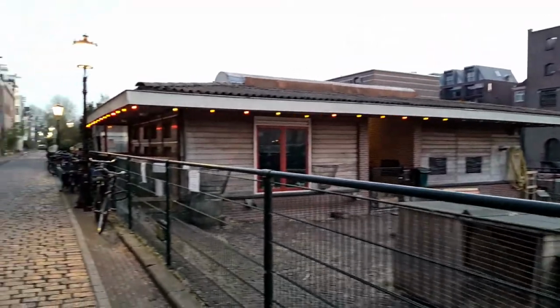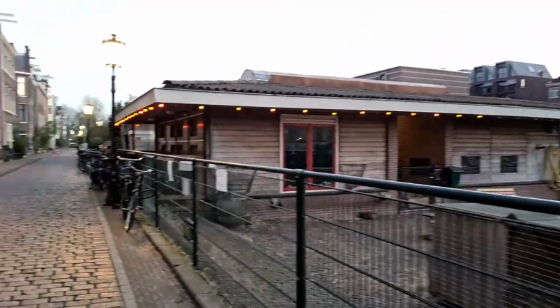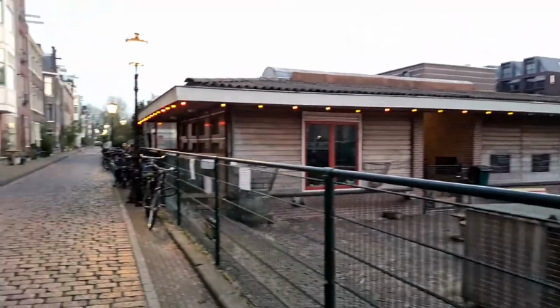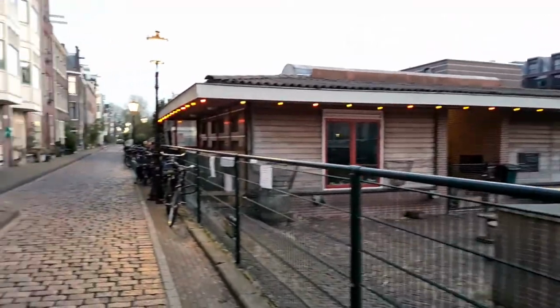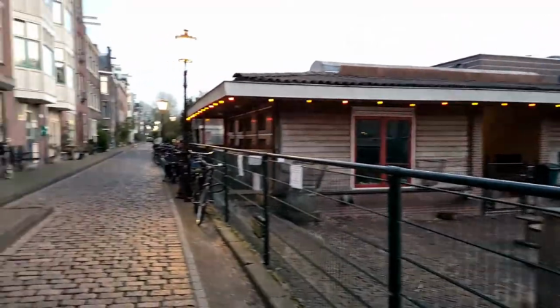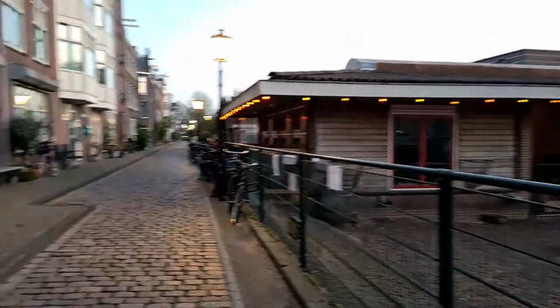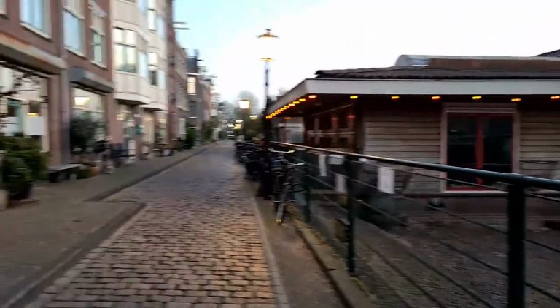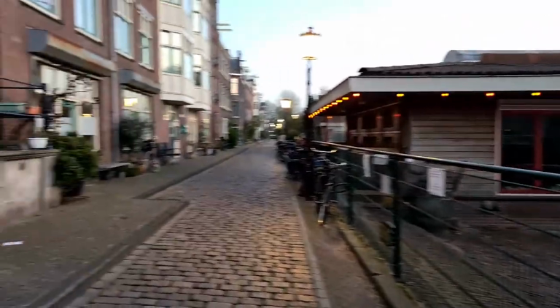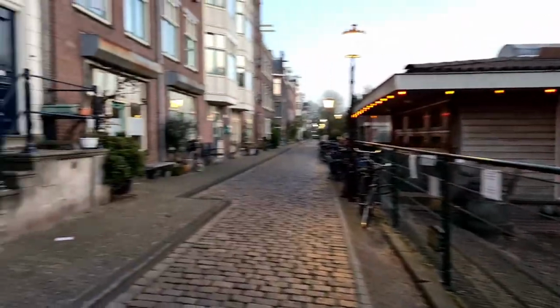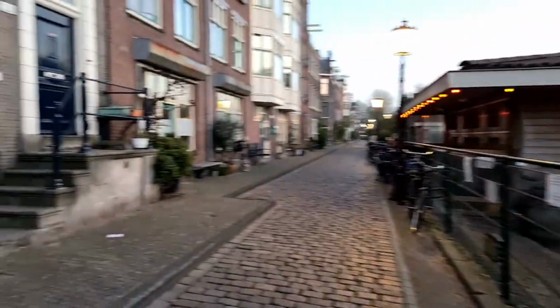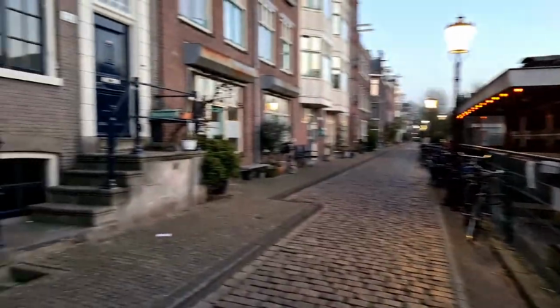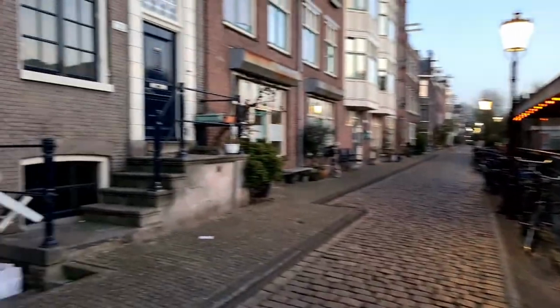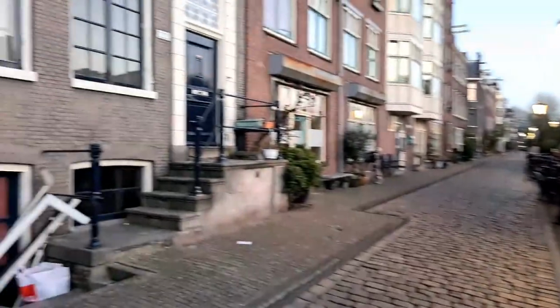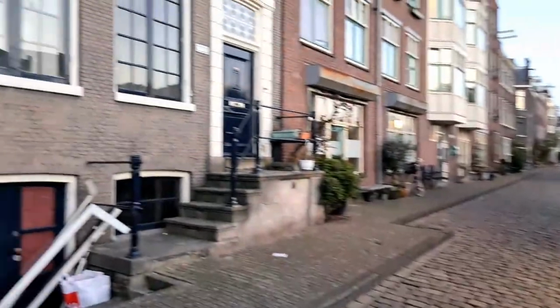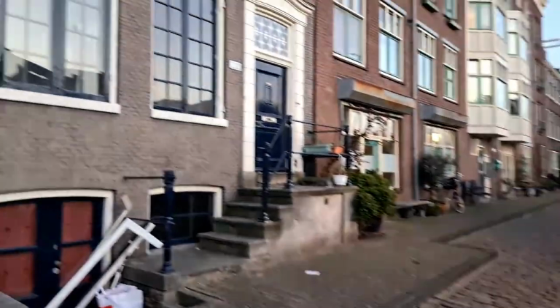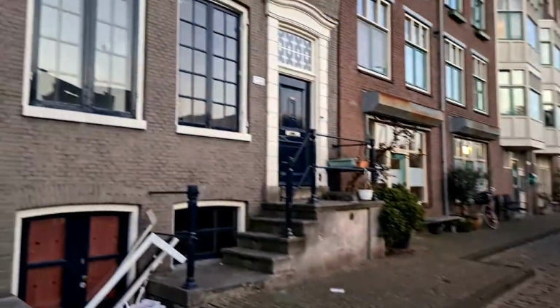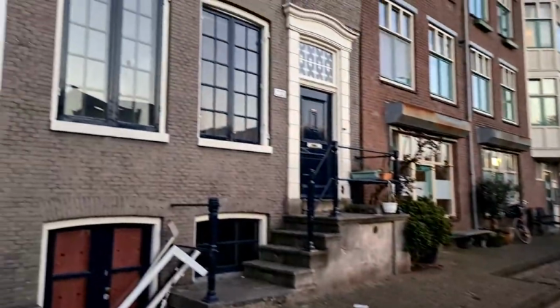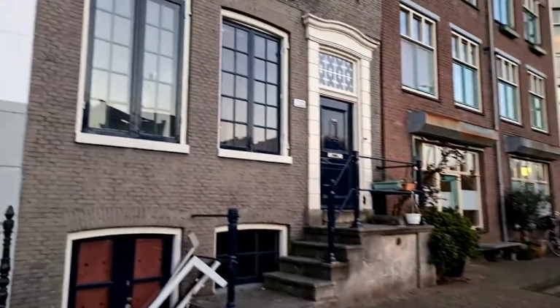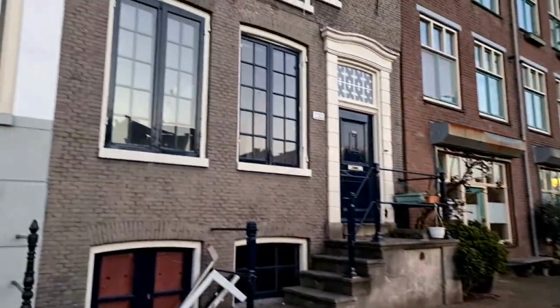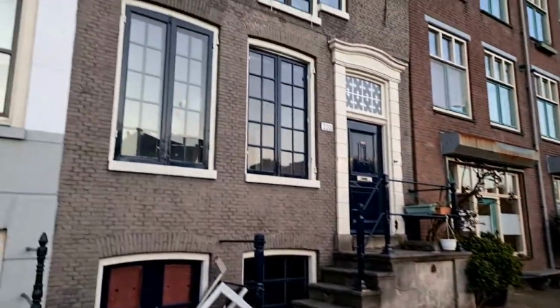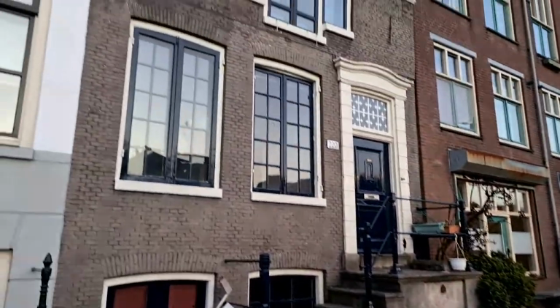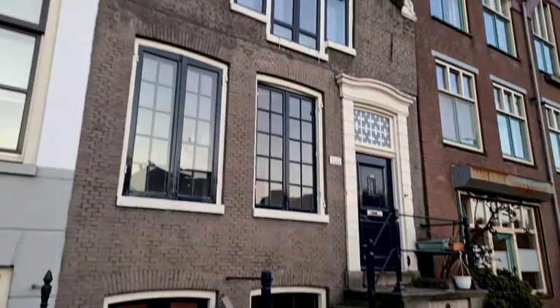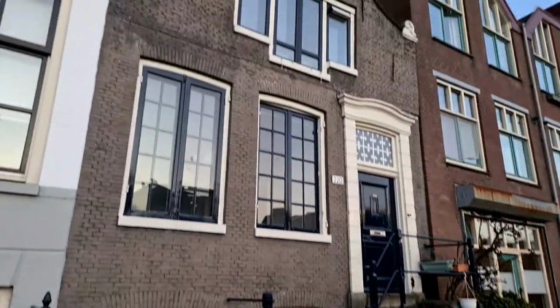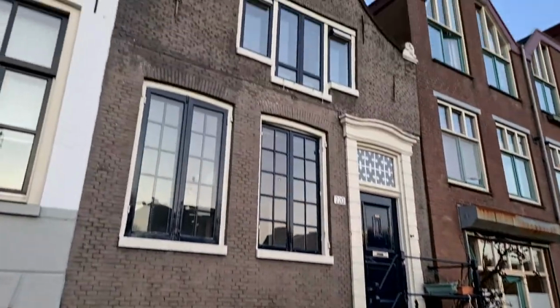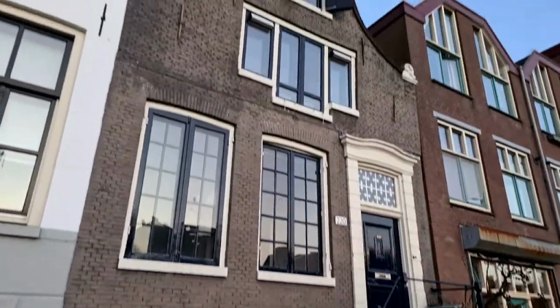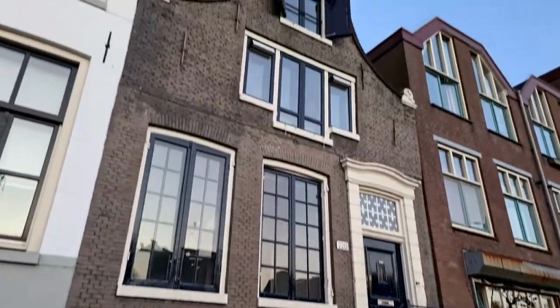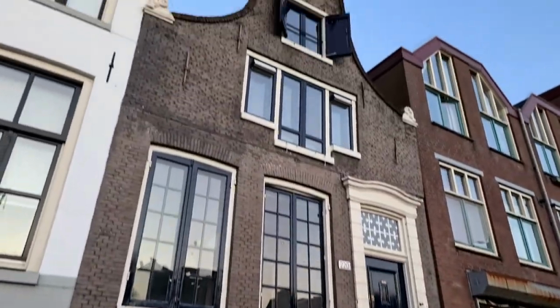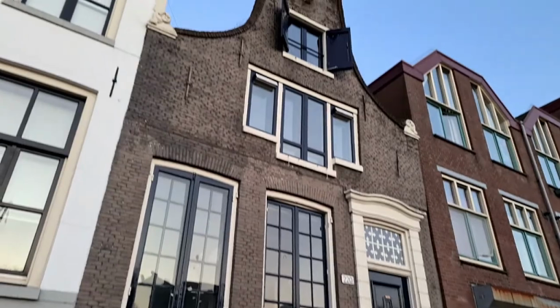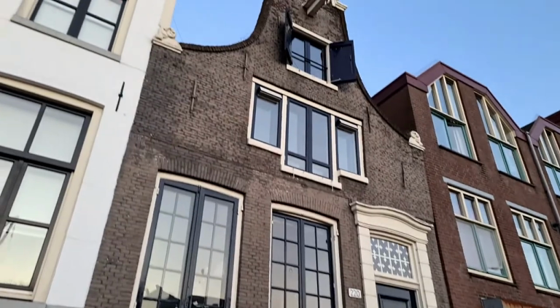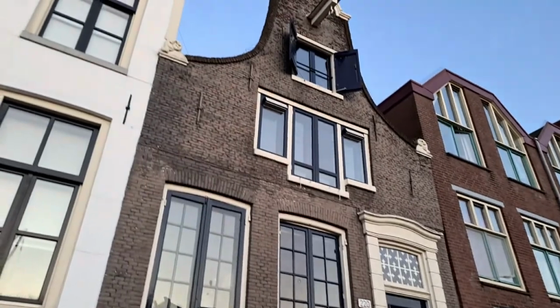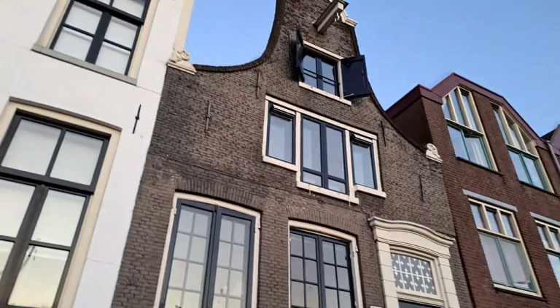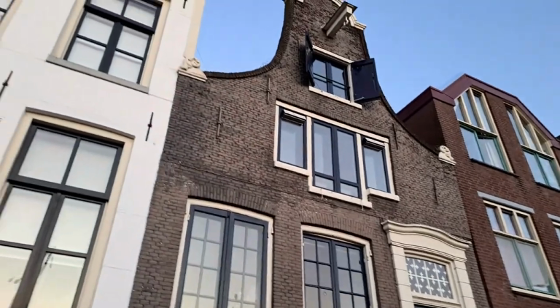There are so many beautiful houses on this island. I don't know which one I should show. Look at that.